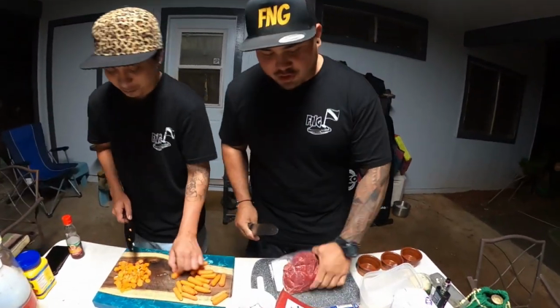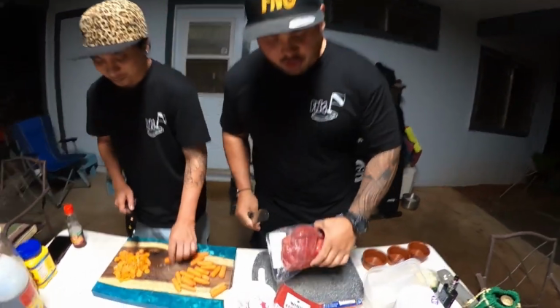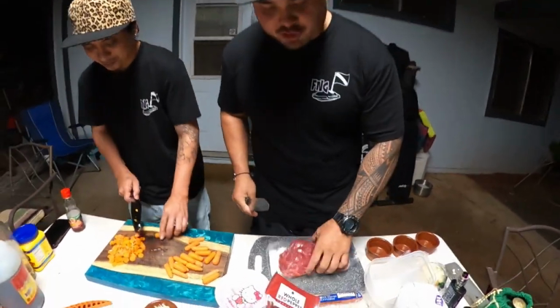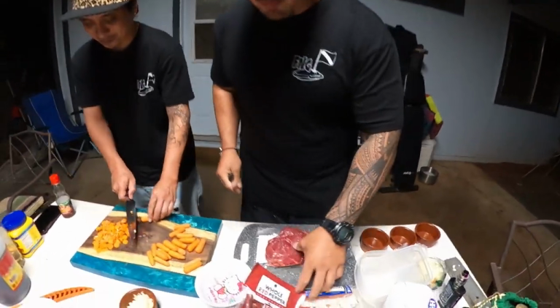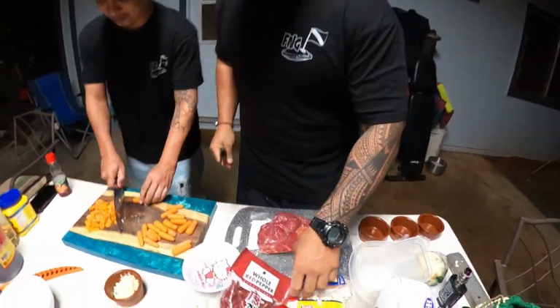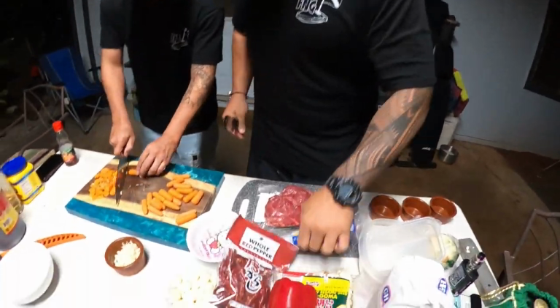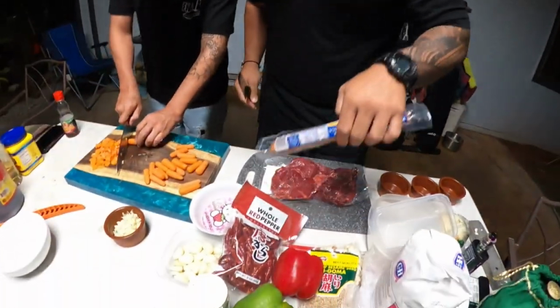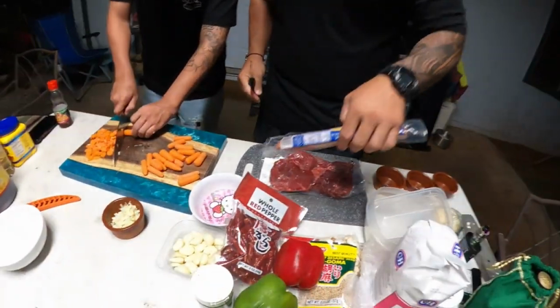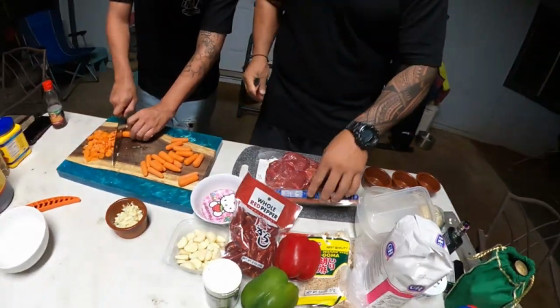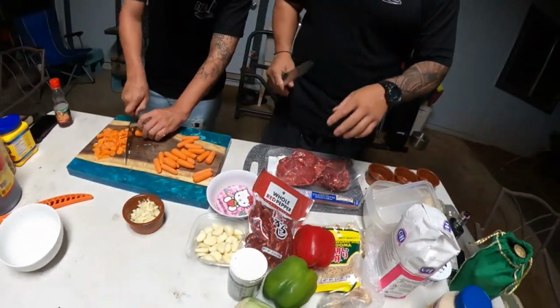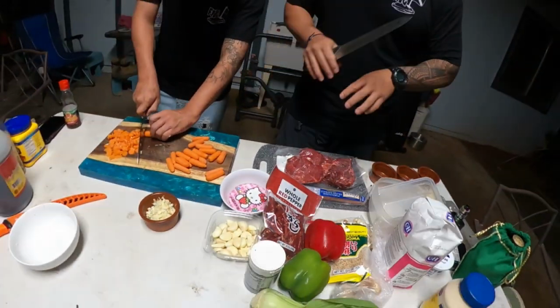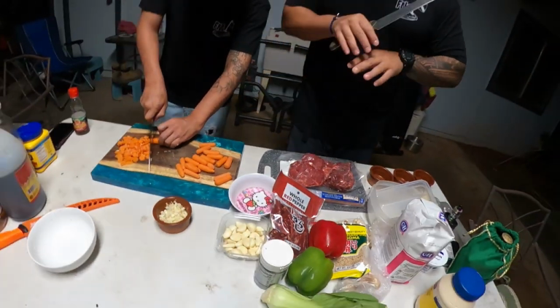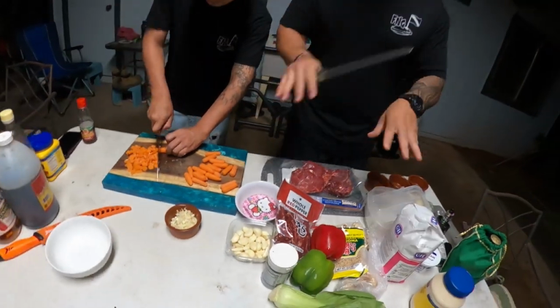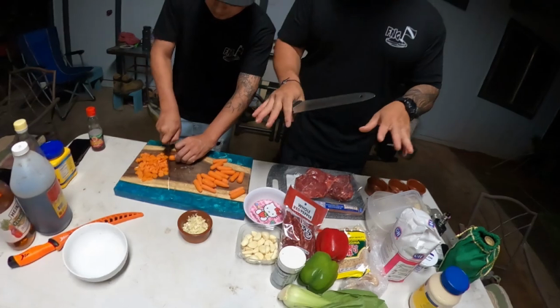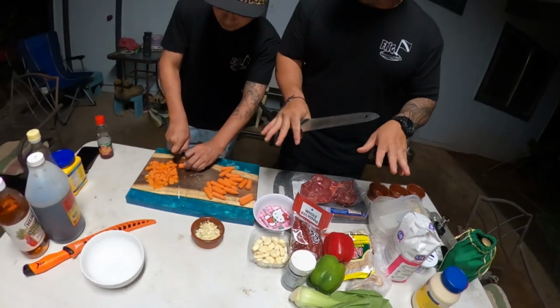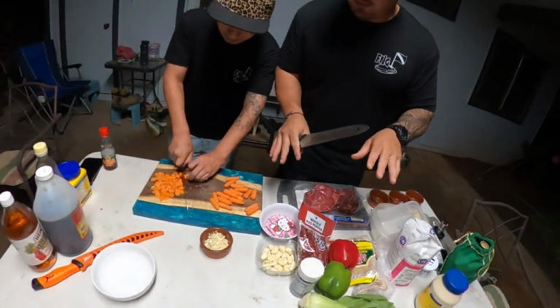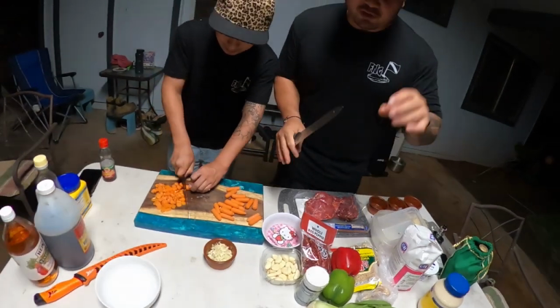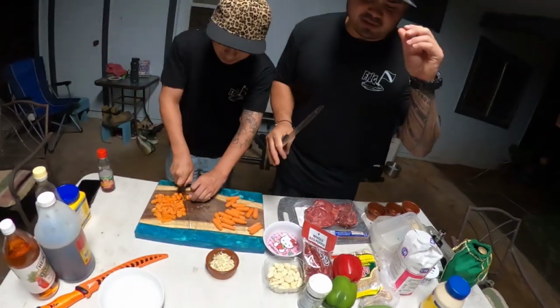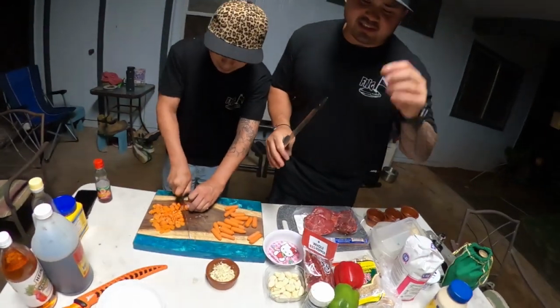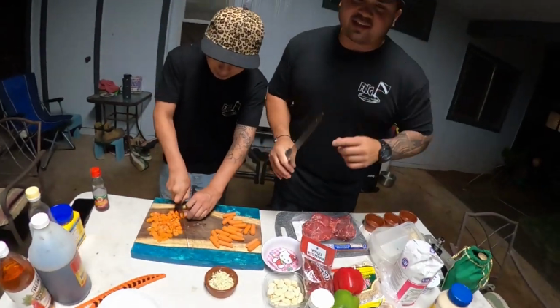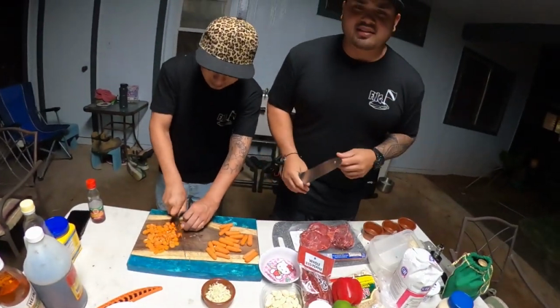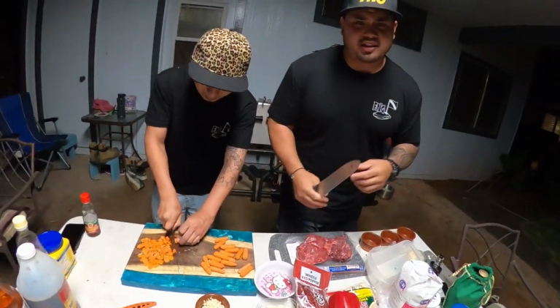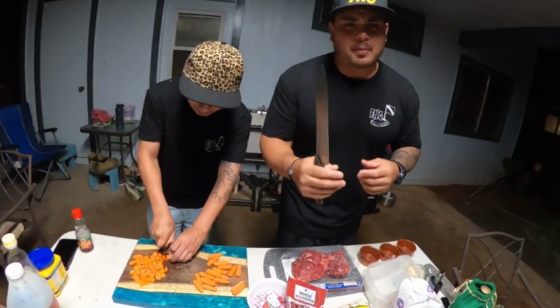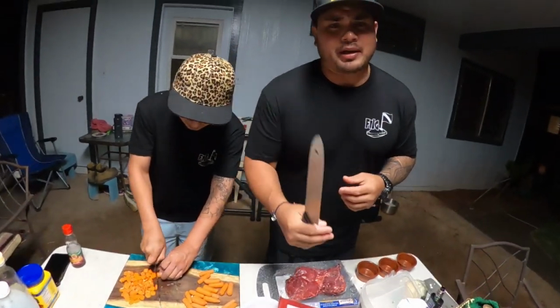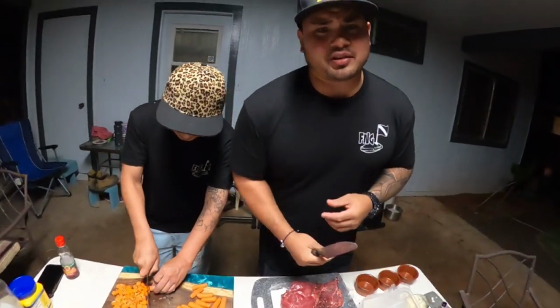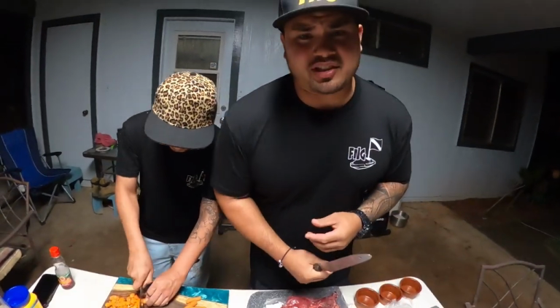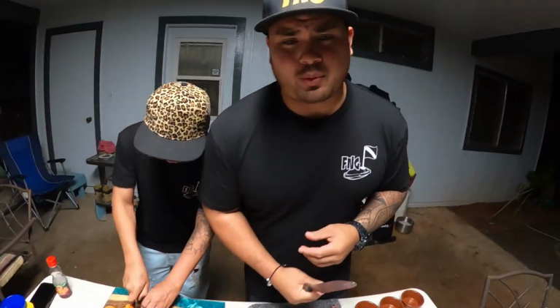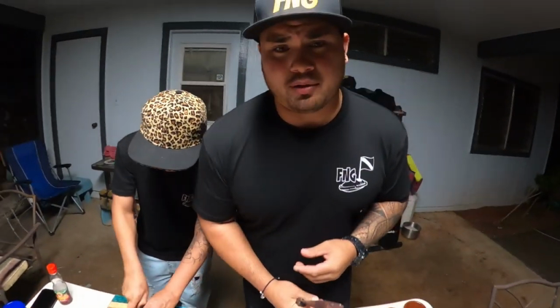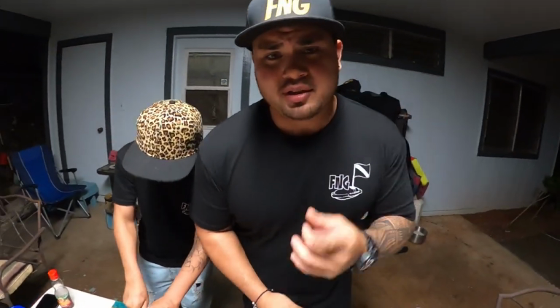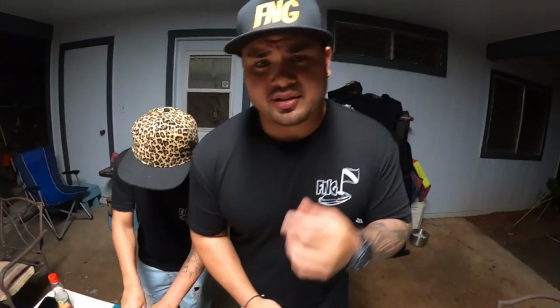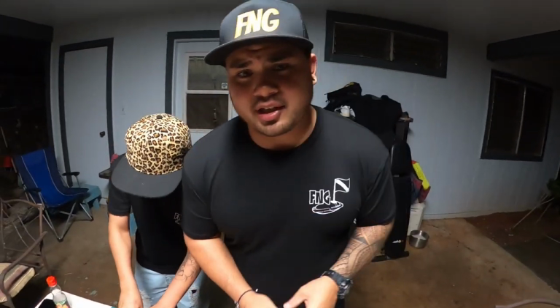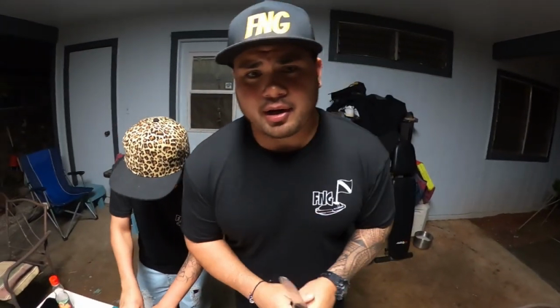We got char siu, we got cookie sausage, some simple vegetables, some seasoning, and a complement of this as well. Stick around.